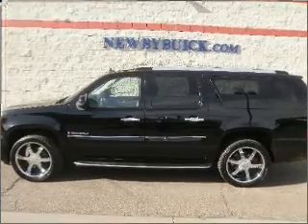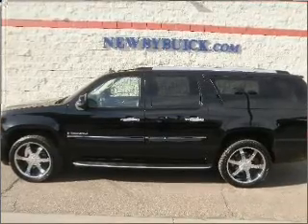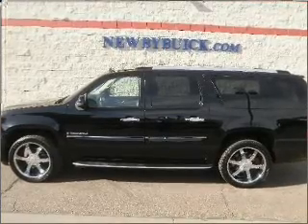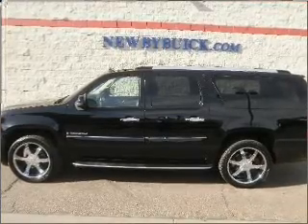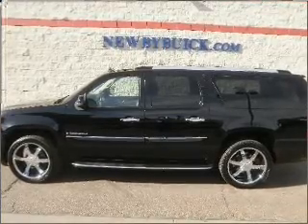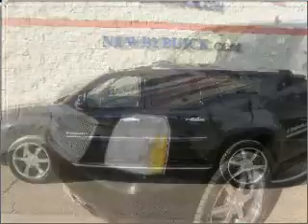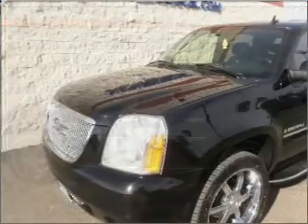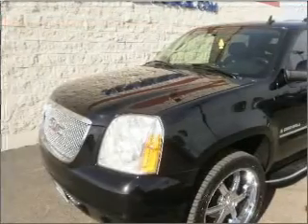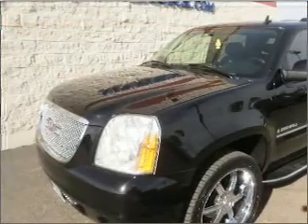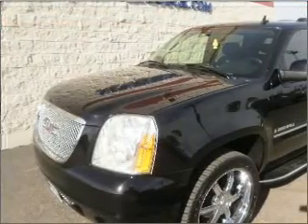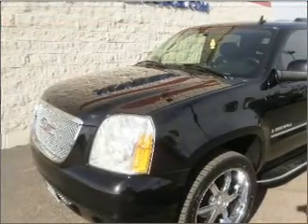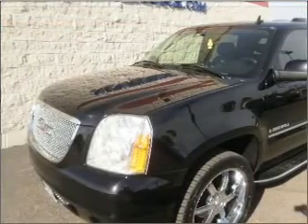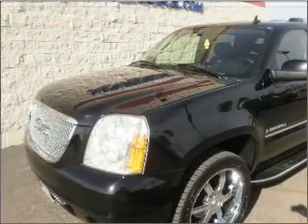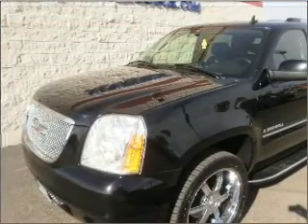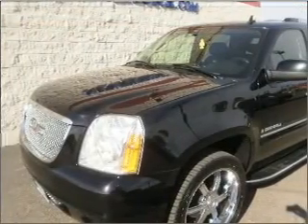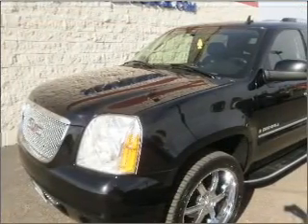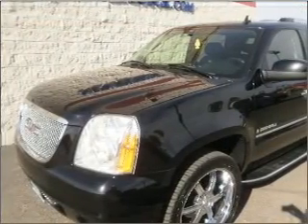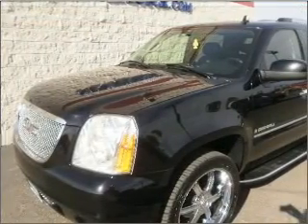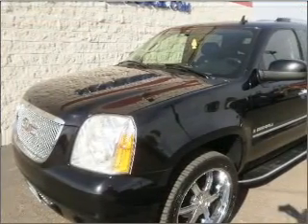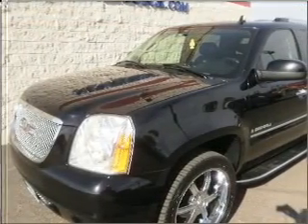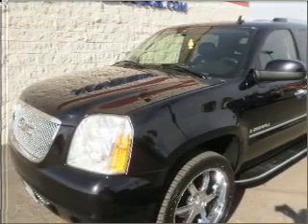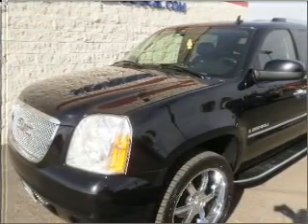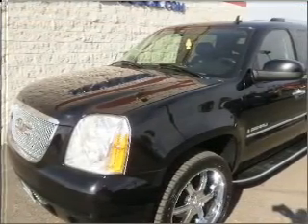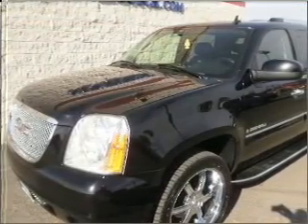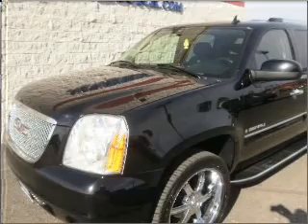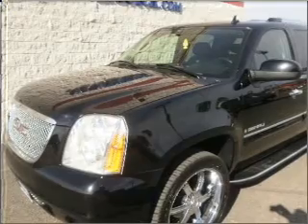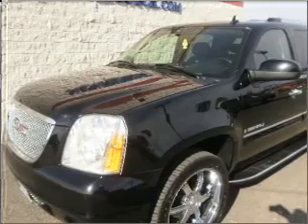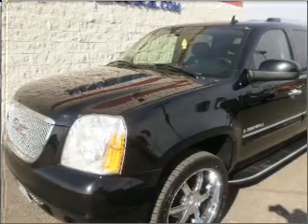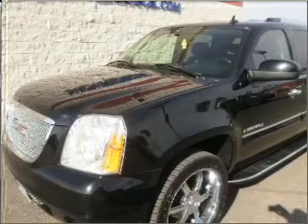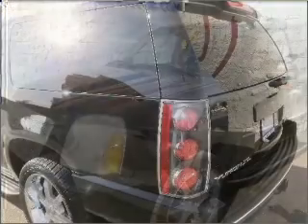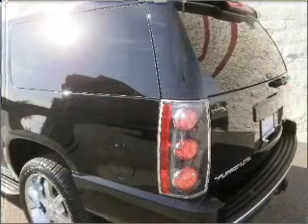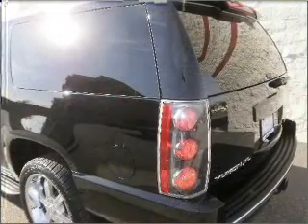Premium wheels lend a distinctive appearance. A premium sound system is just one of the benefits of owning this vehicle.